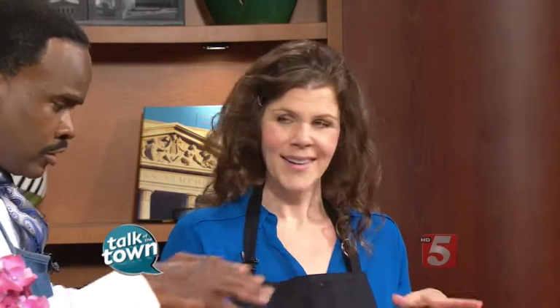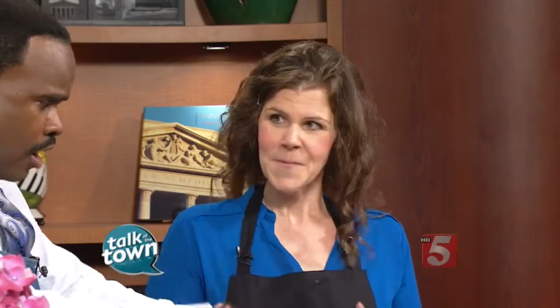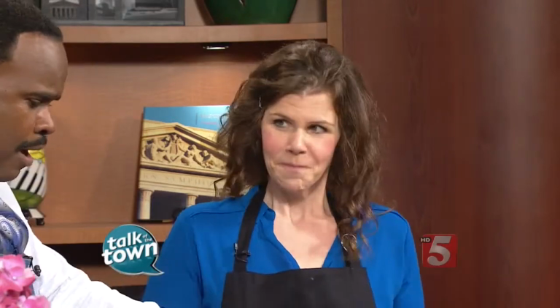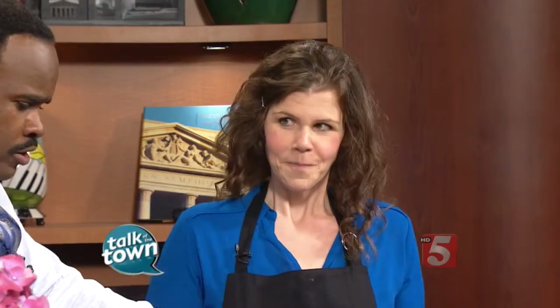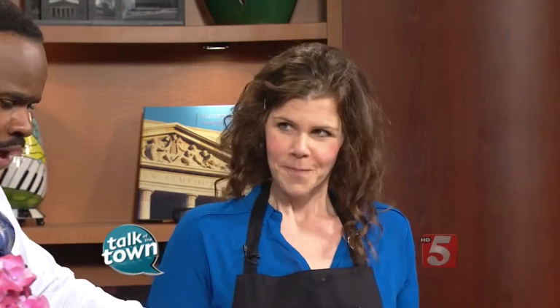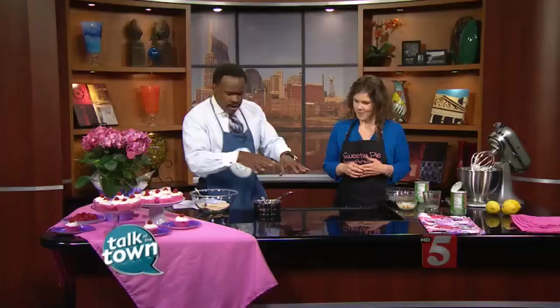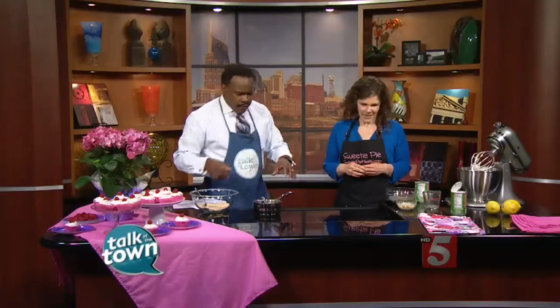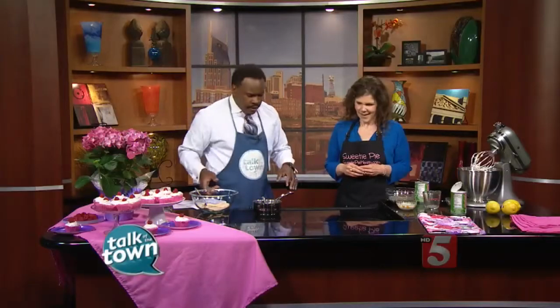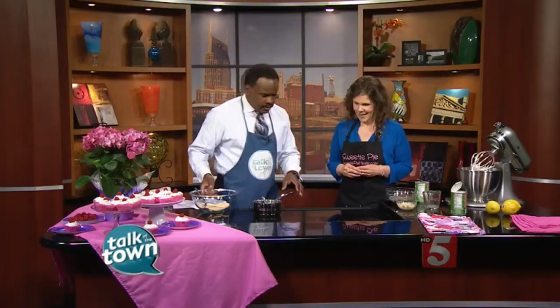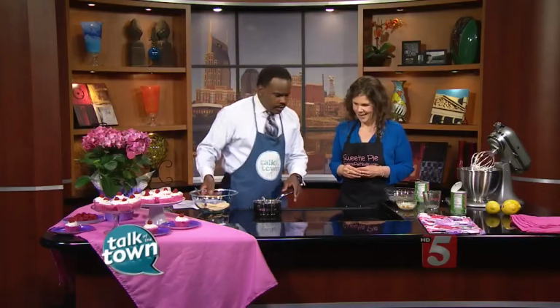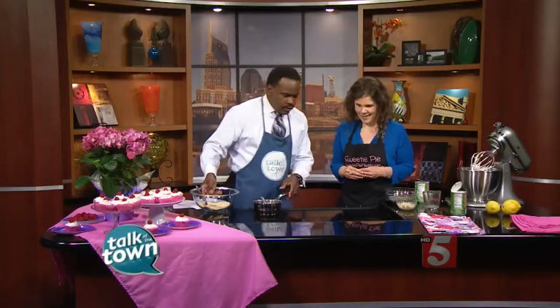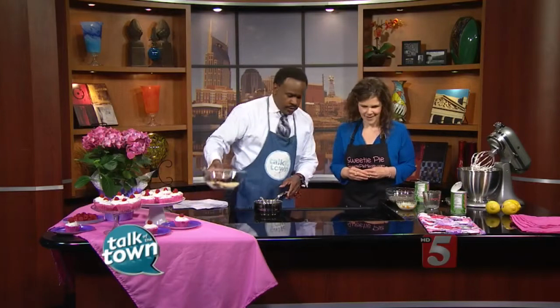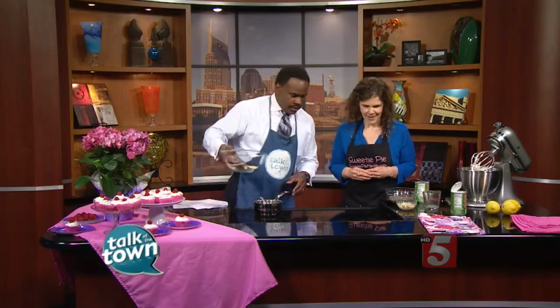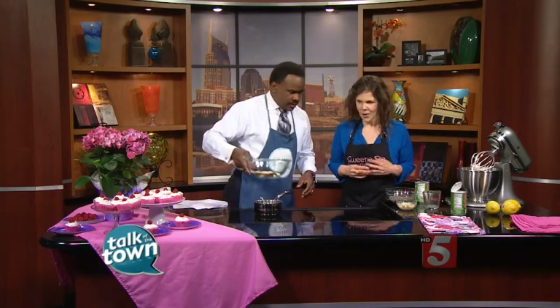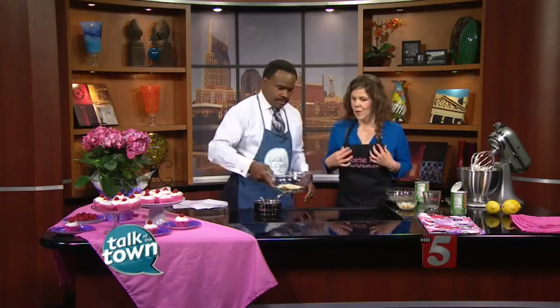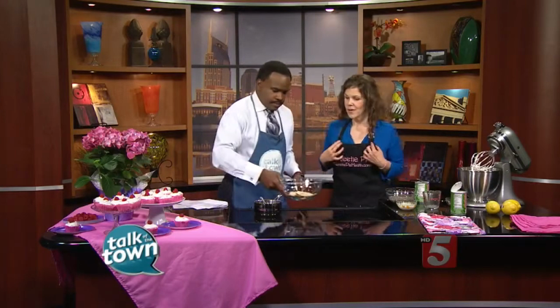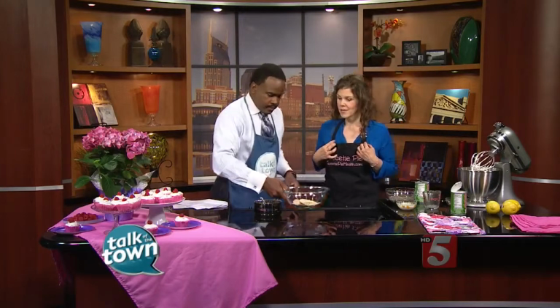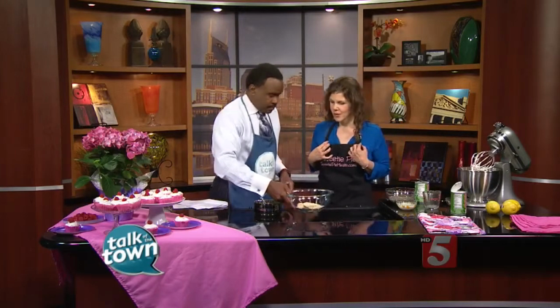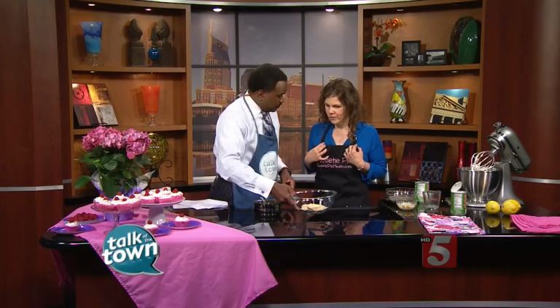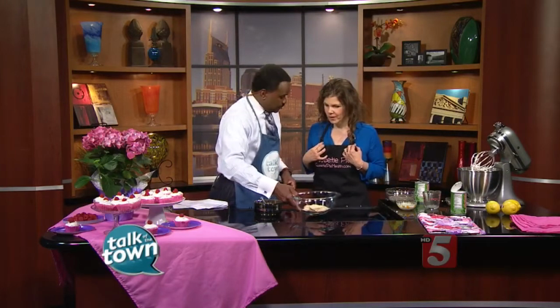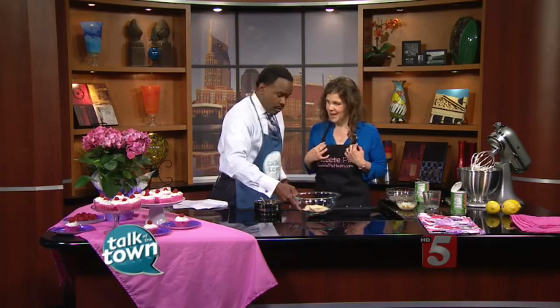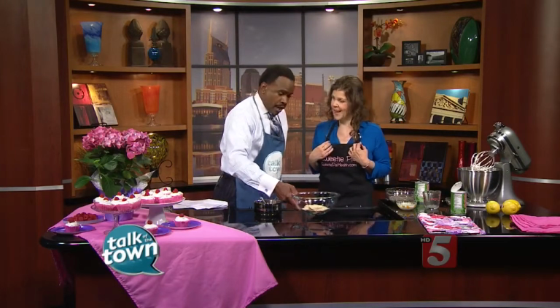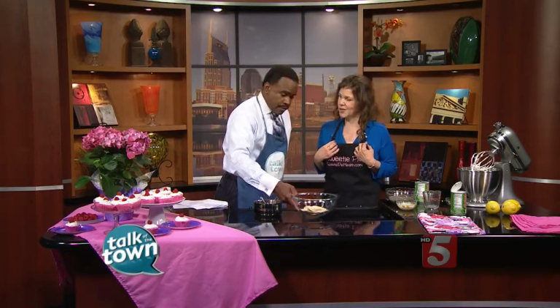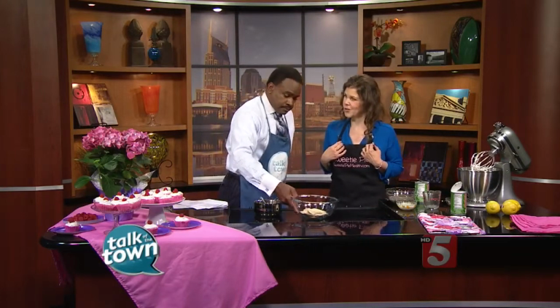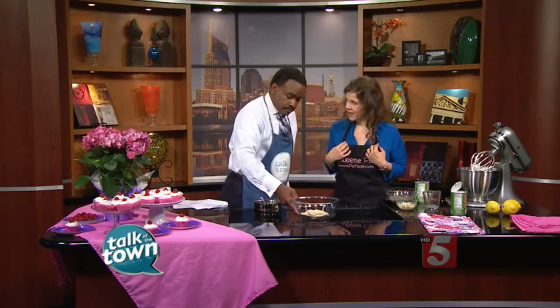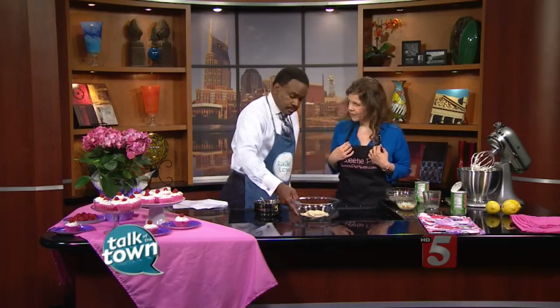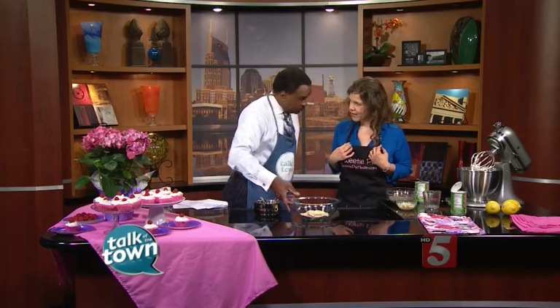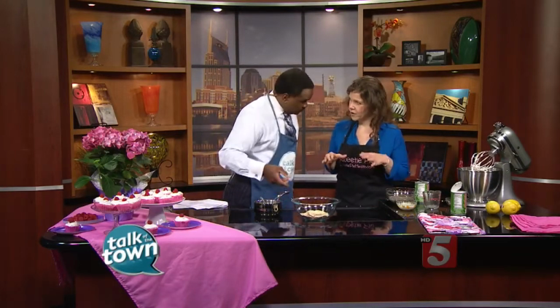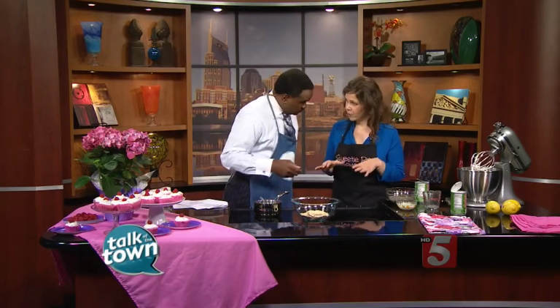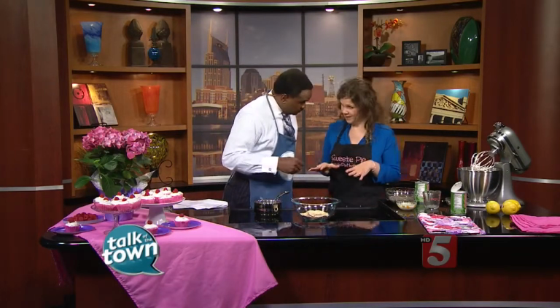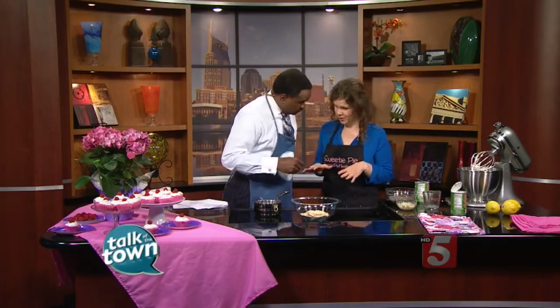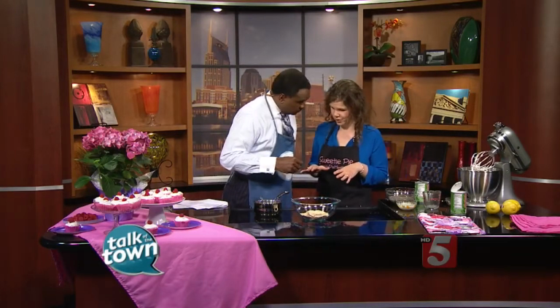So talk about what you've got here for us and how you're doing this. This is gluten-free, and it's also dairy-free and no processed sugar.